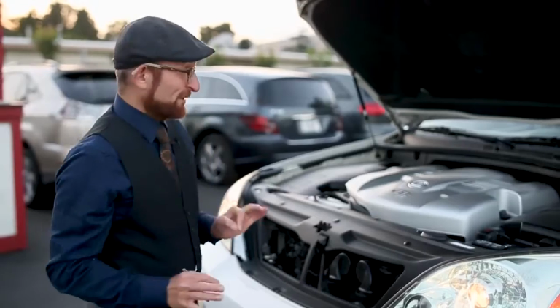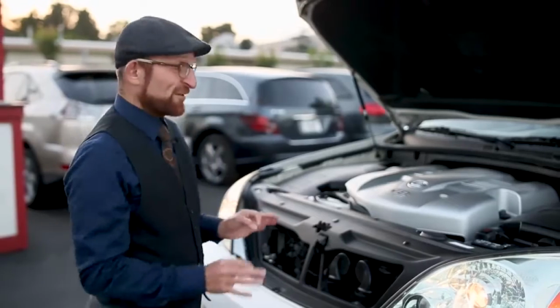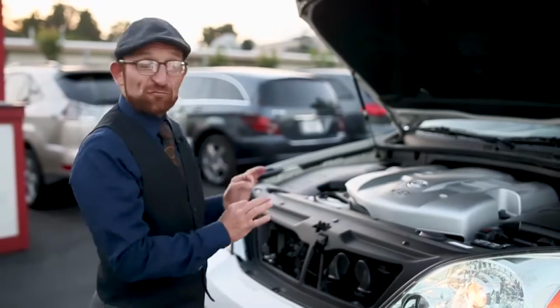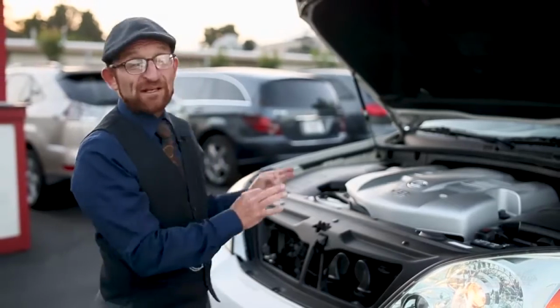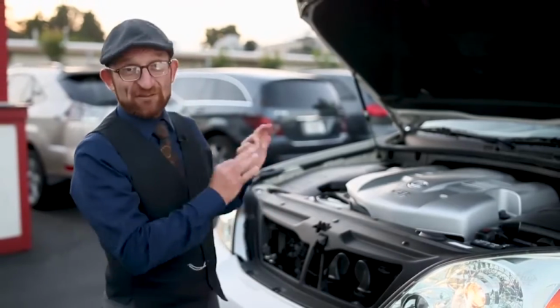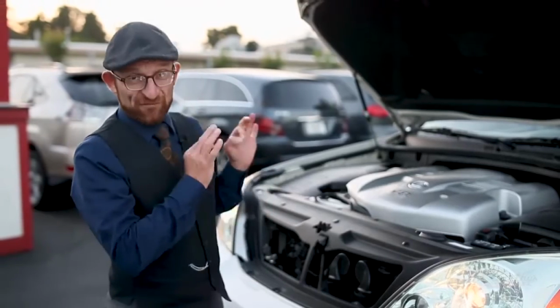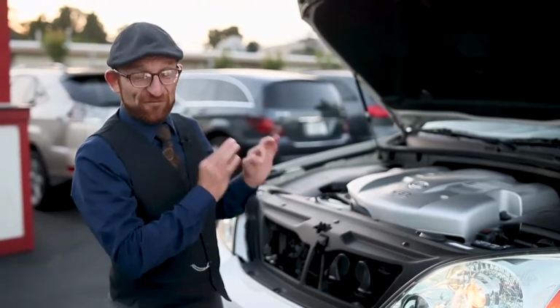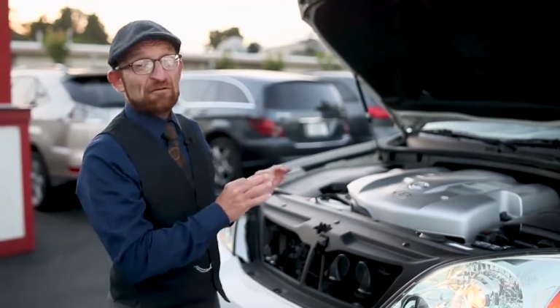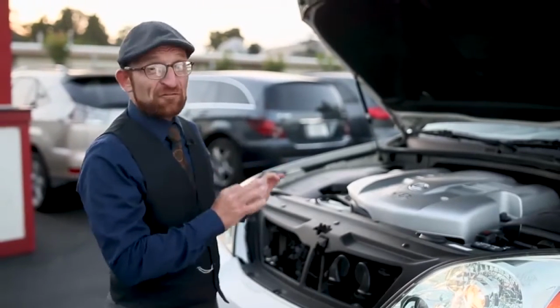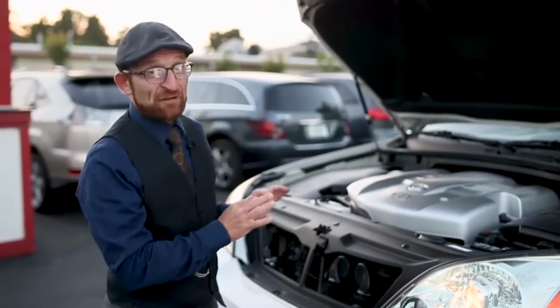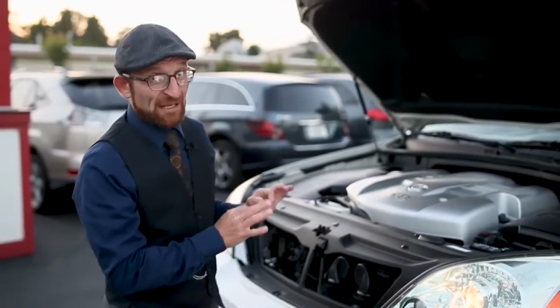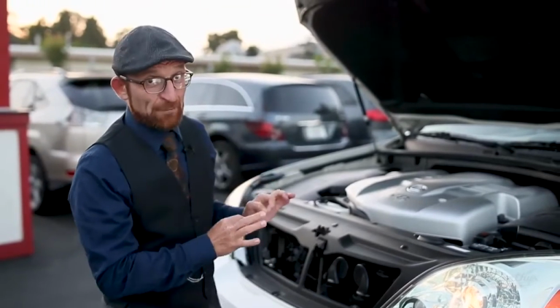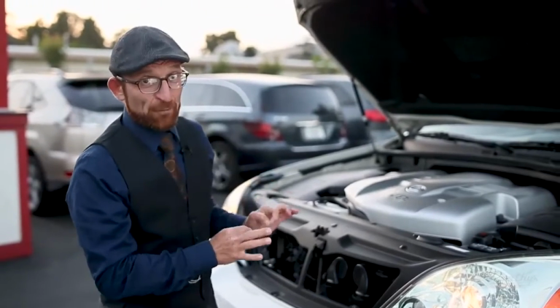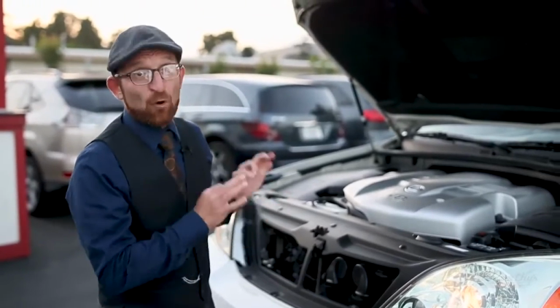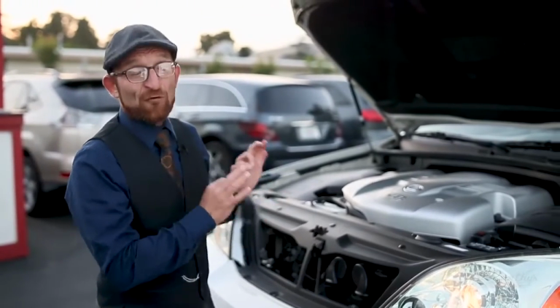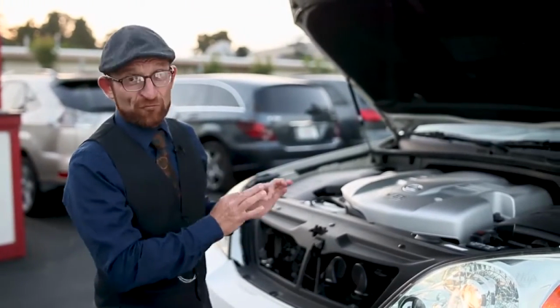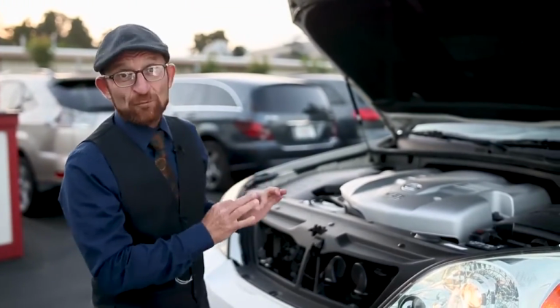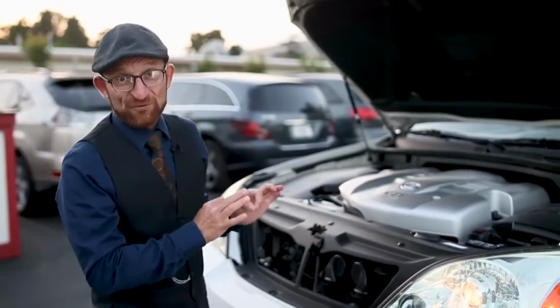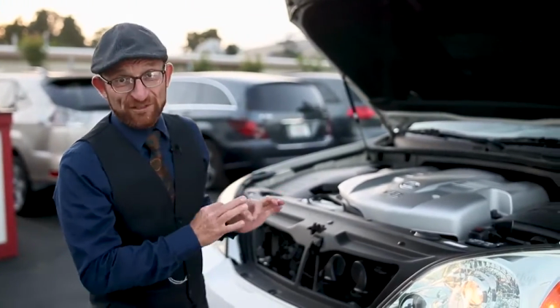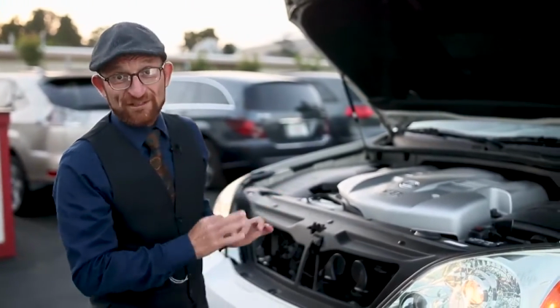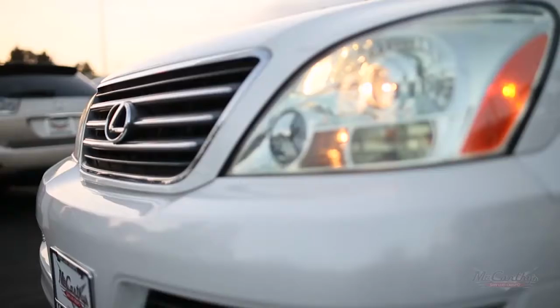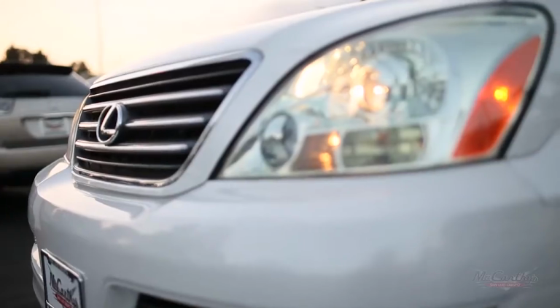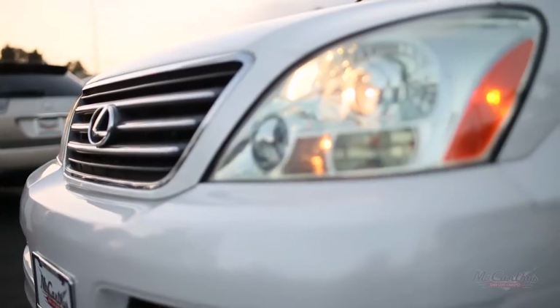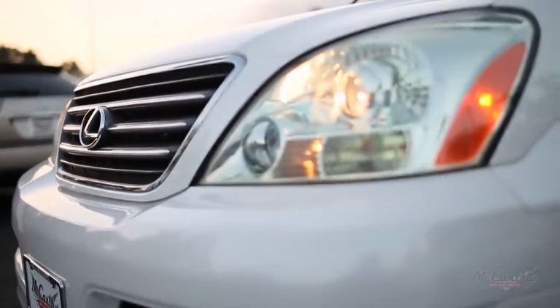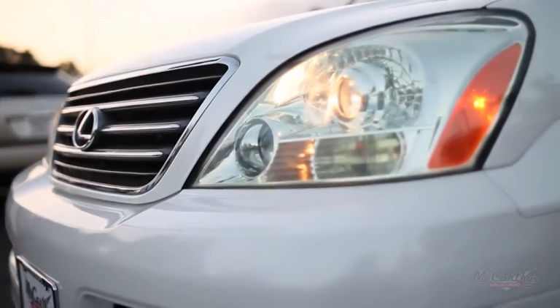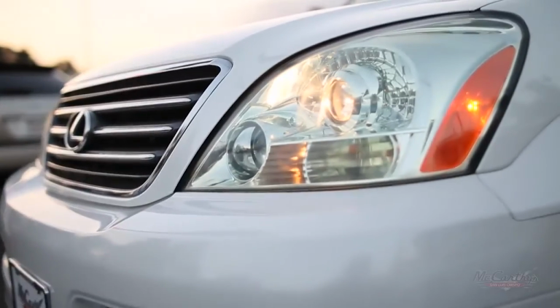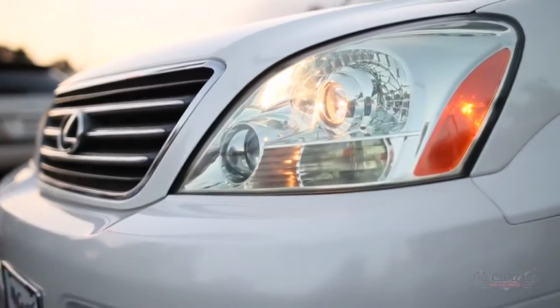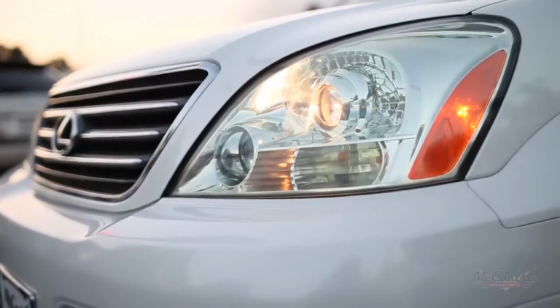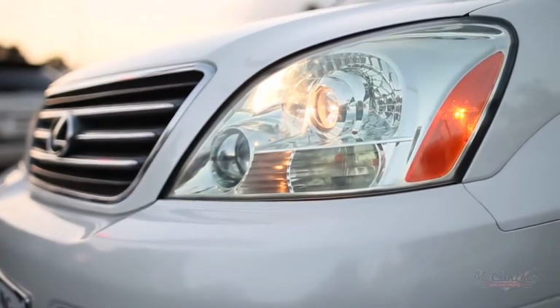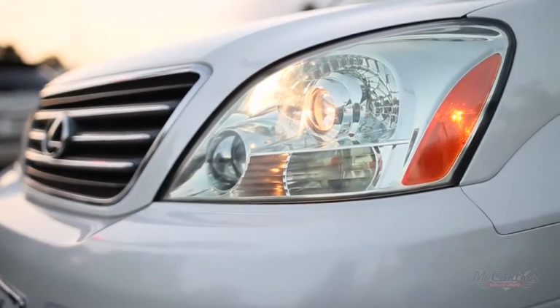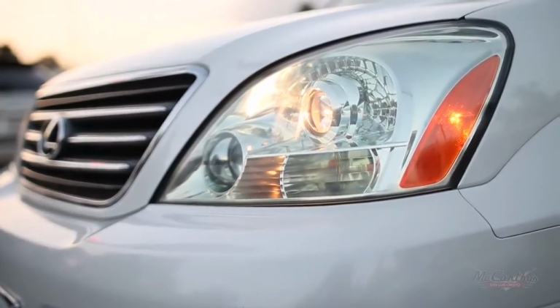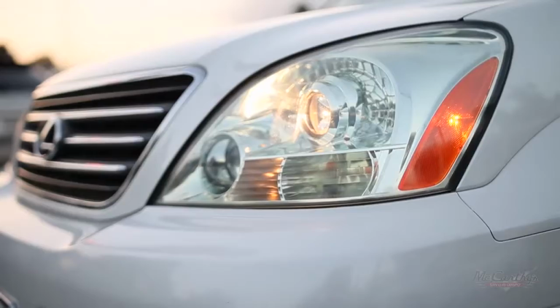This really is a very capable off-road machine, as well as a boulevard cruiser.